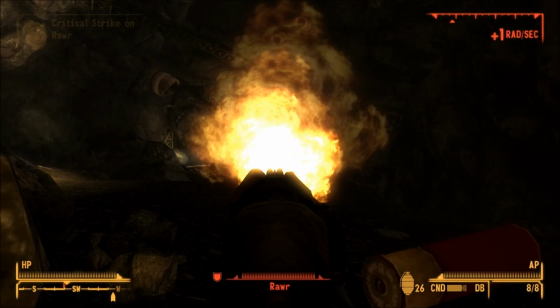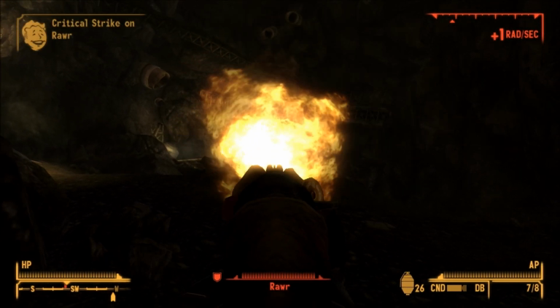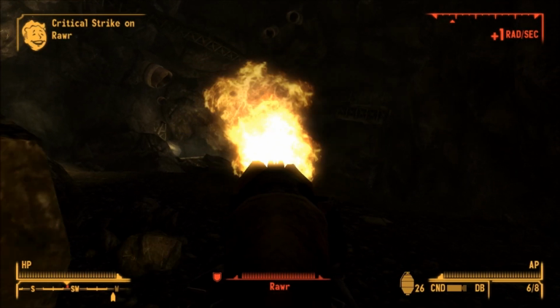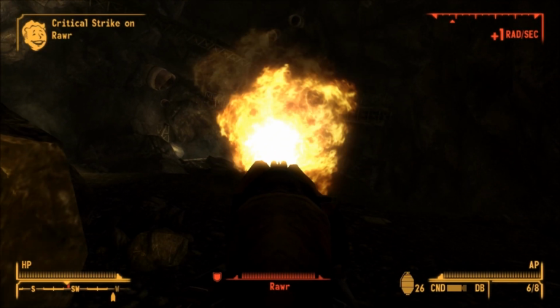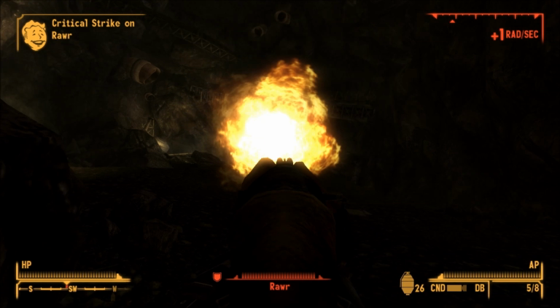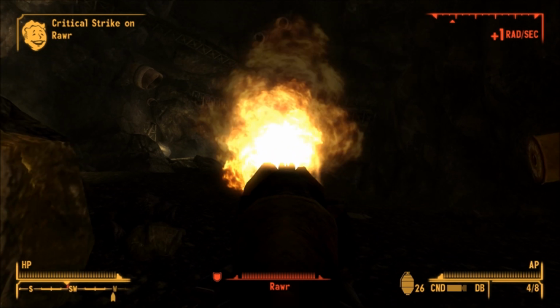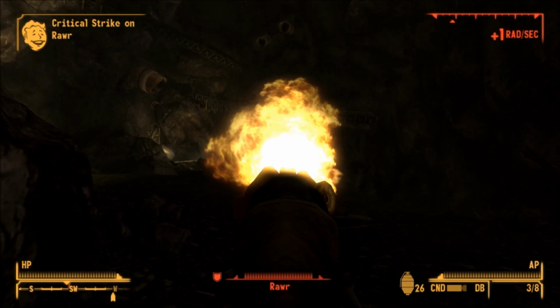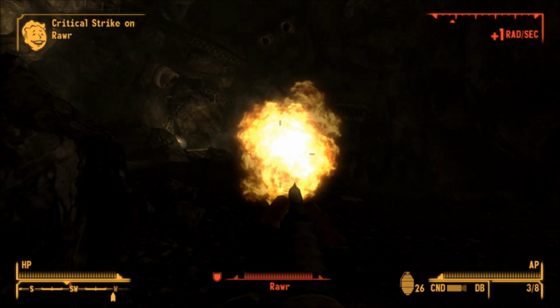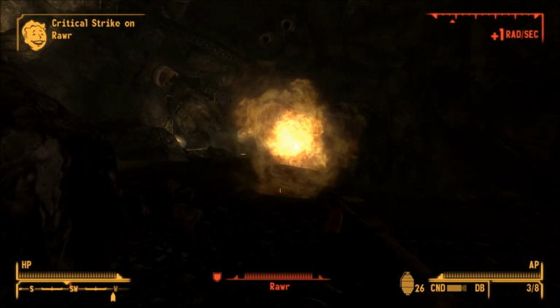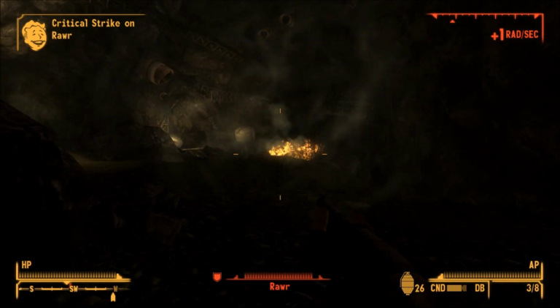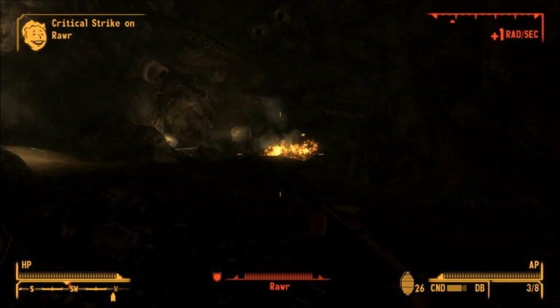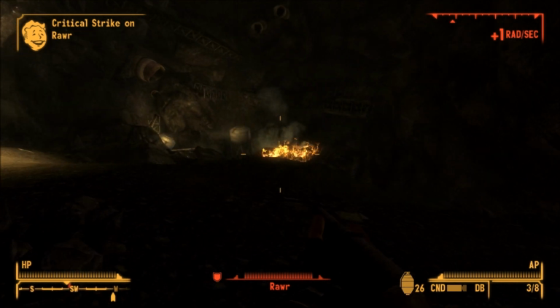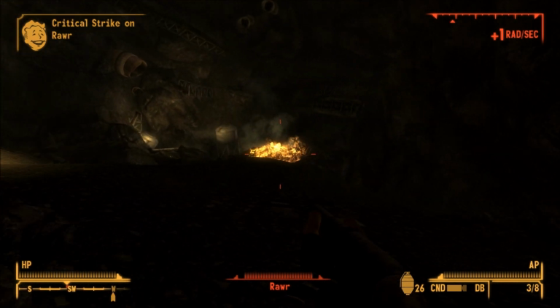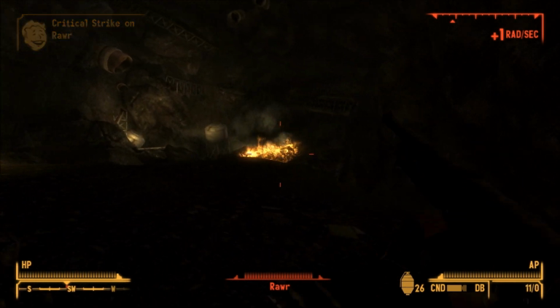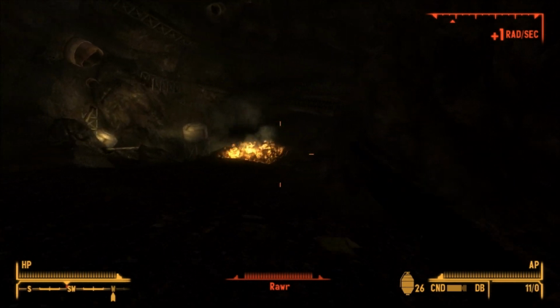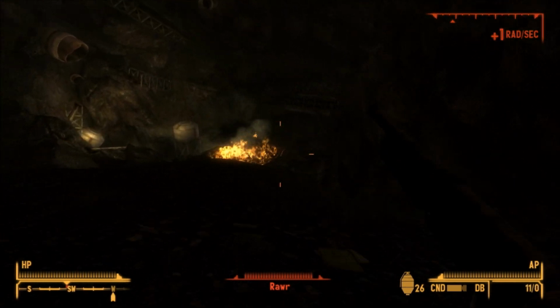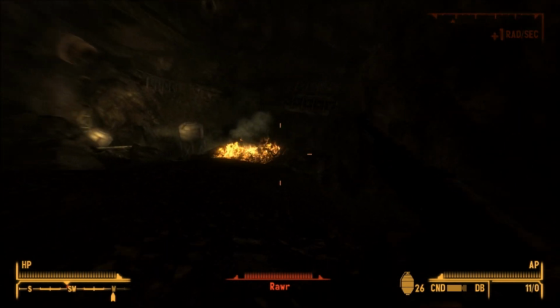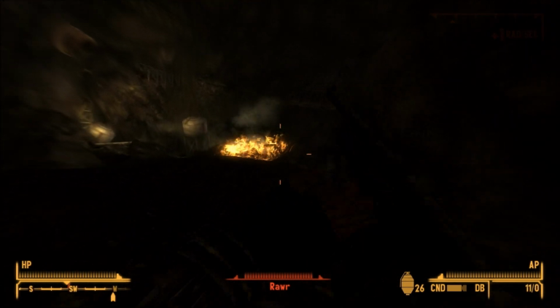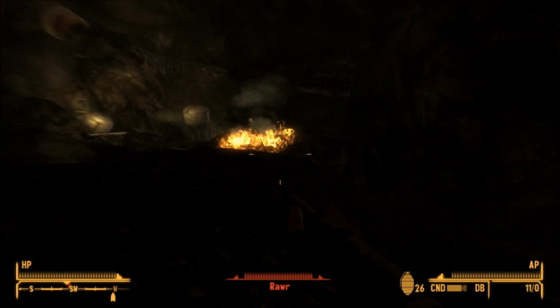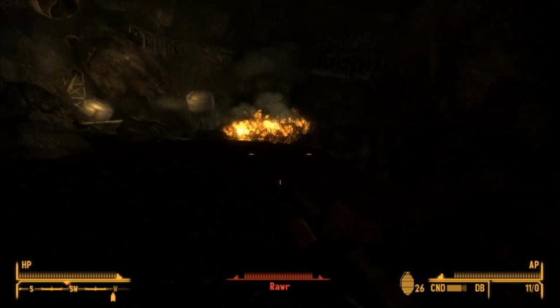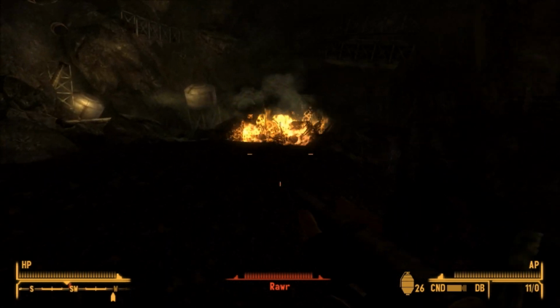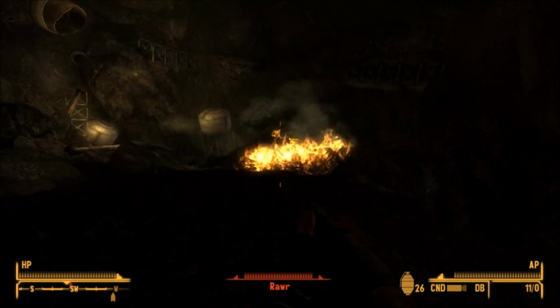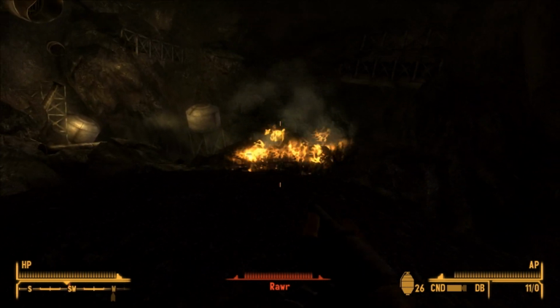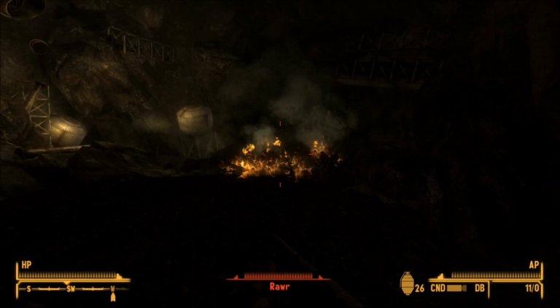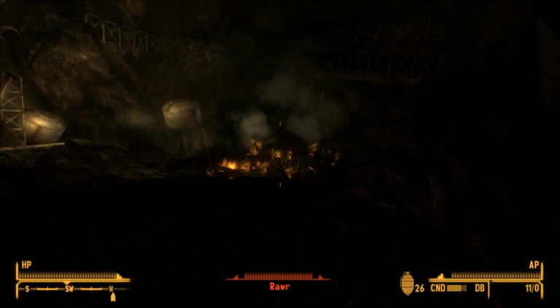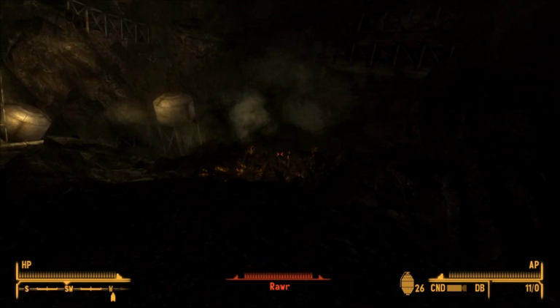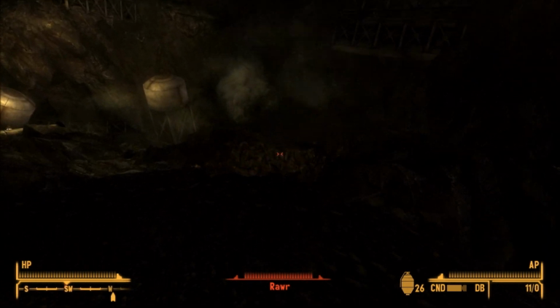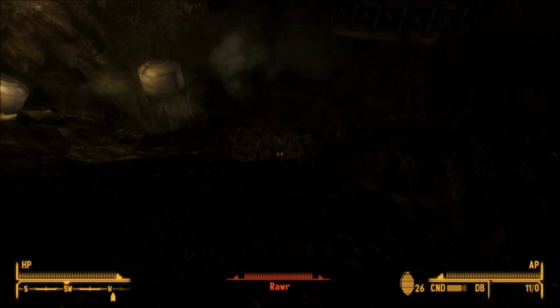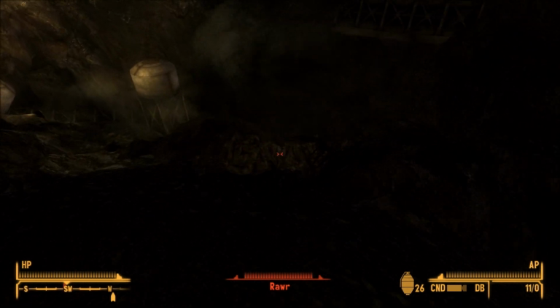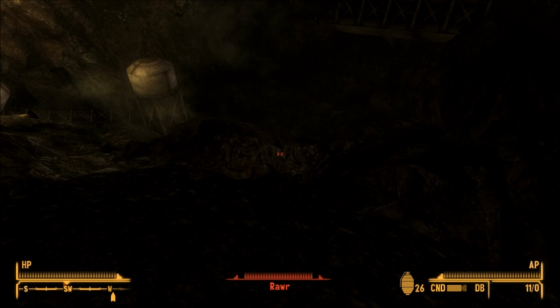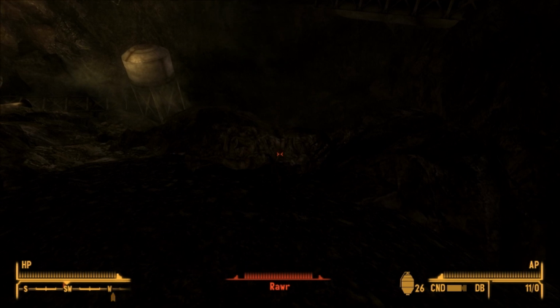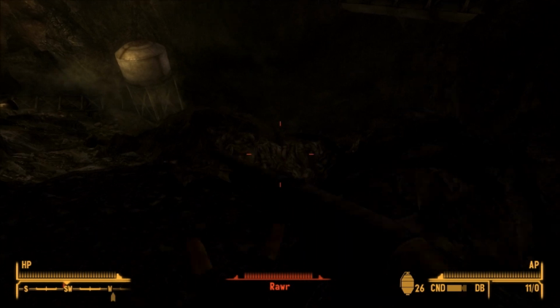Inside this cave you're going to find Raar, an insanely powerful Deathclaw with a high armor rating, high damage — he will definitely kill you in one hit.